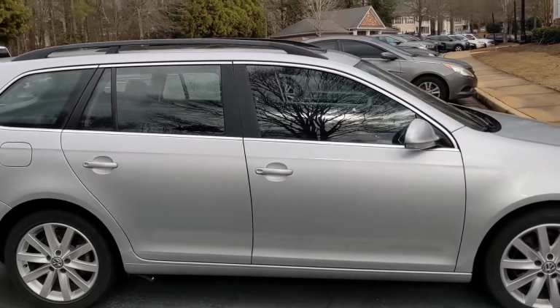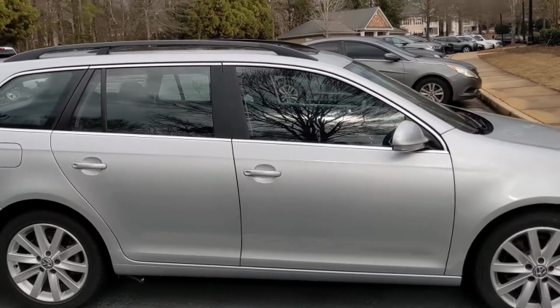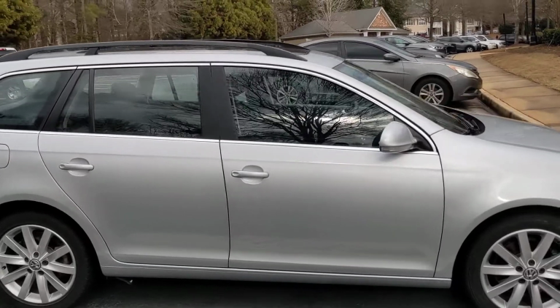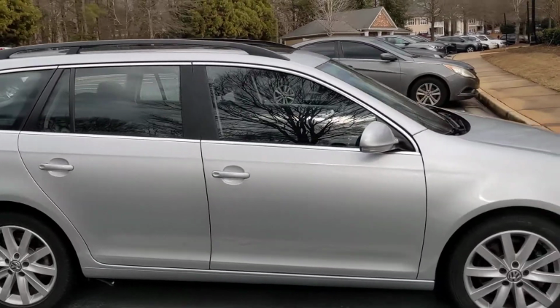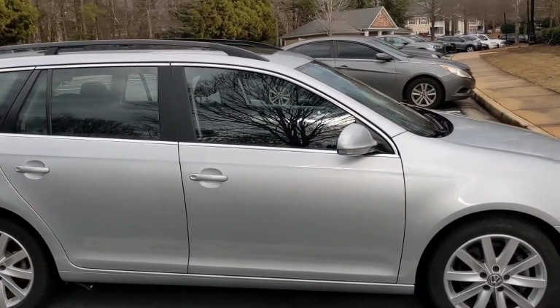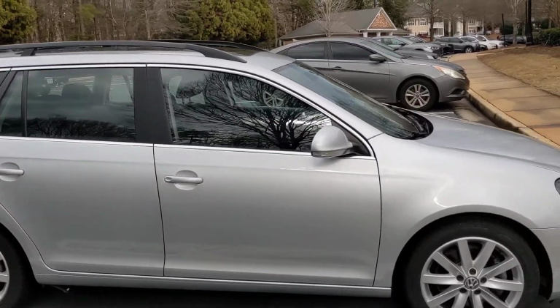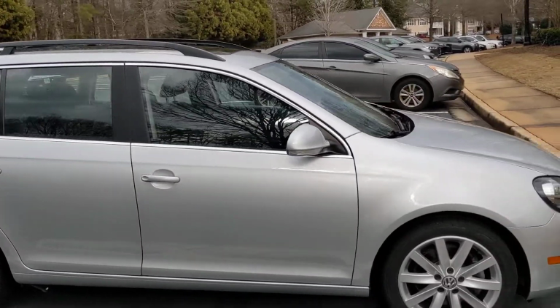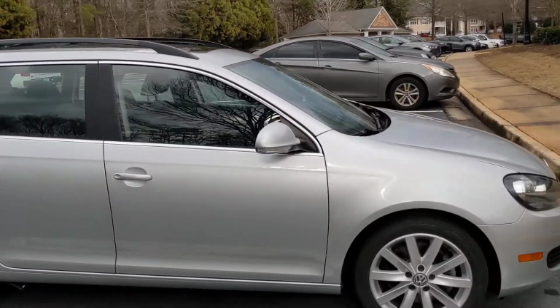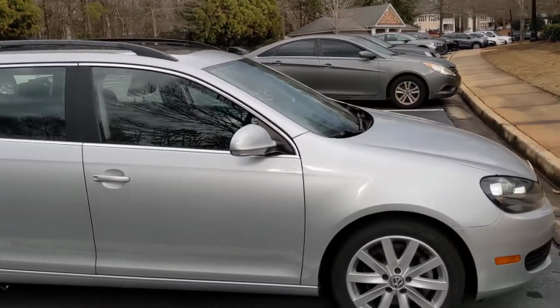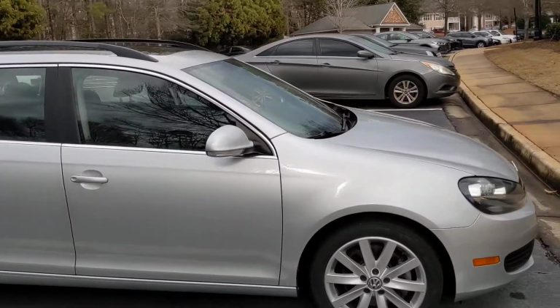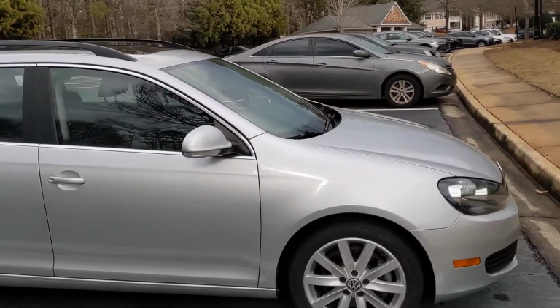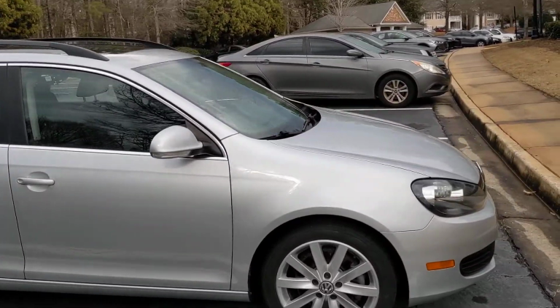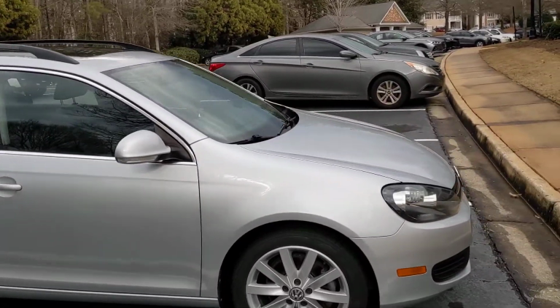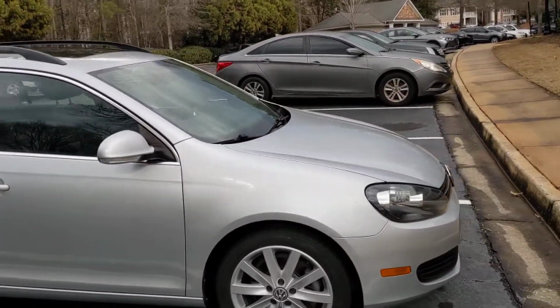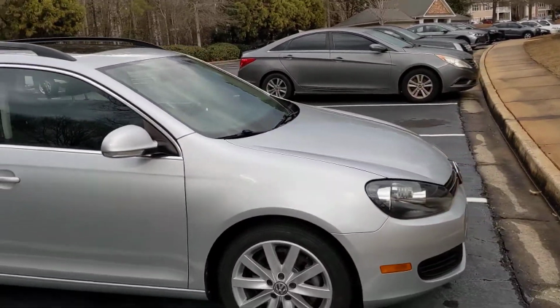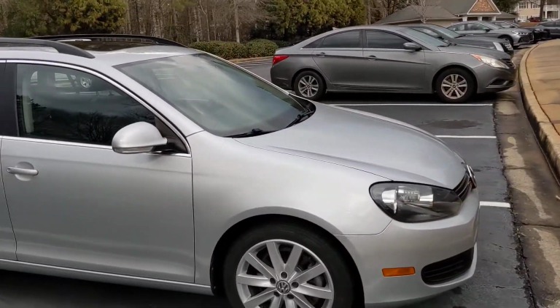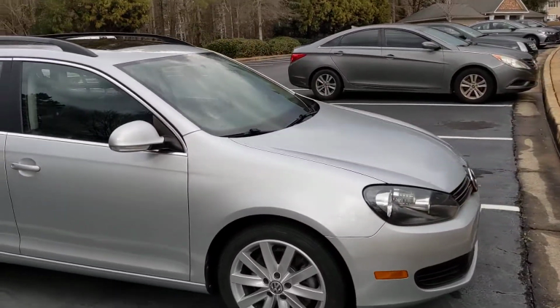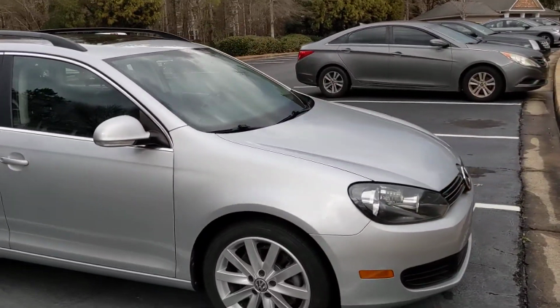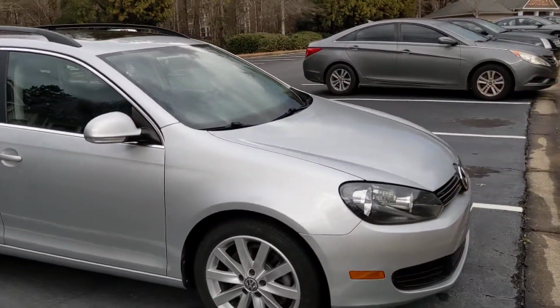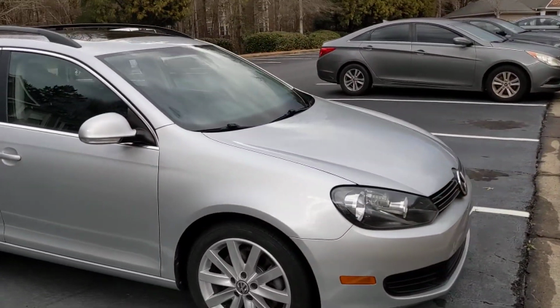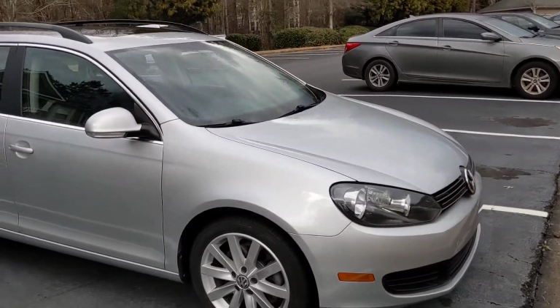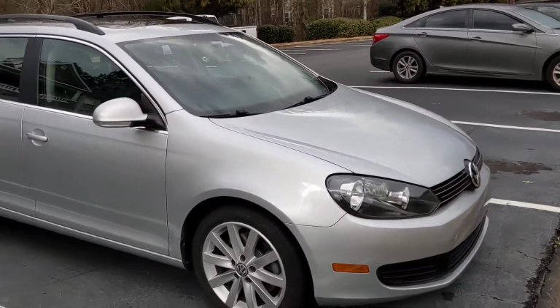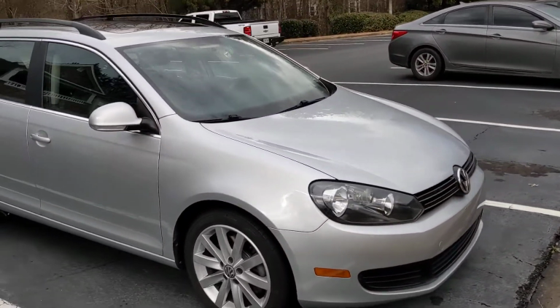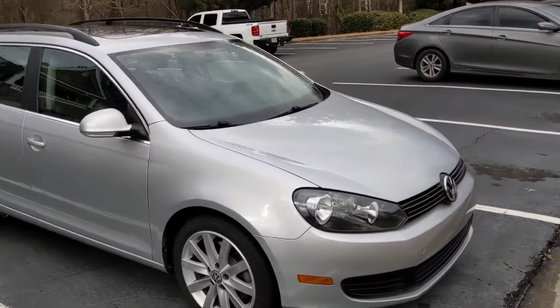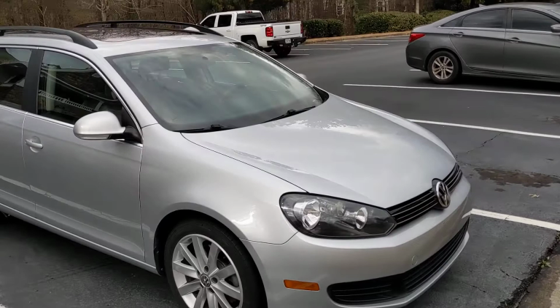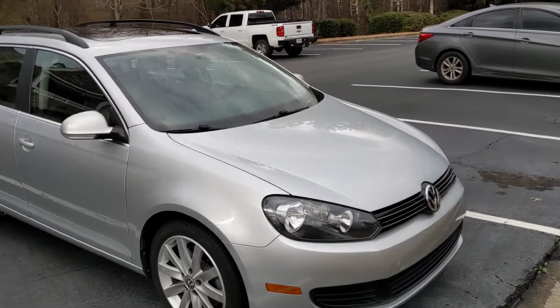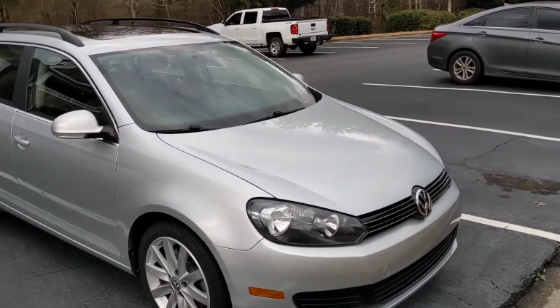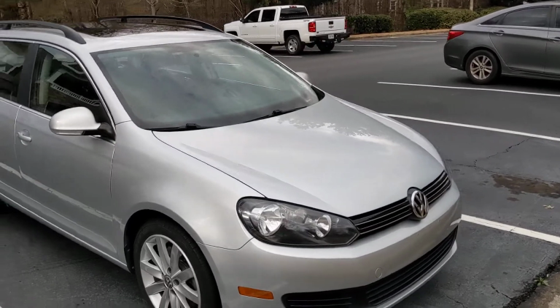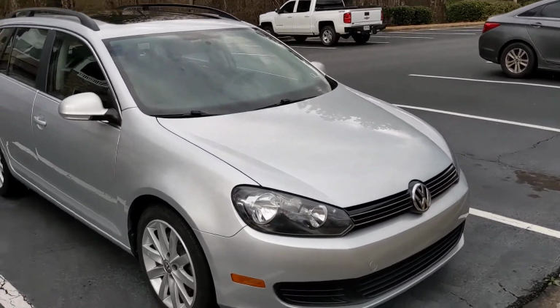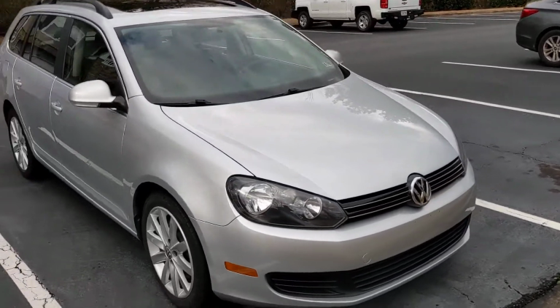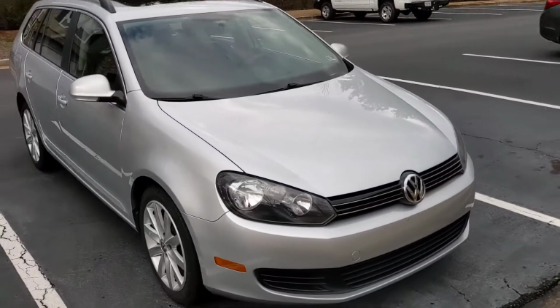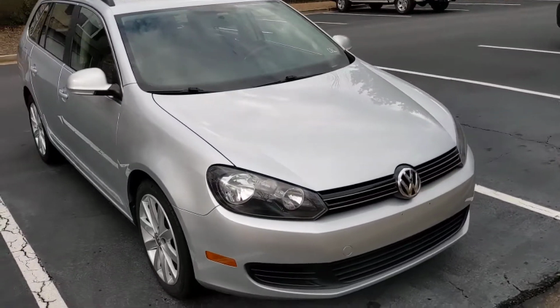Rides smooth. Gets up to 50 miles a gallon.